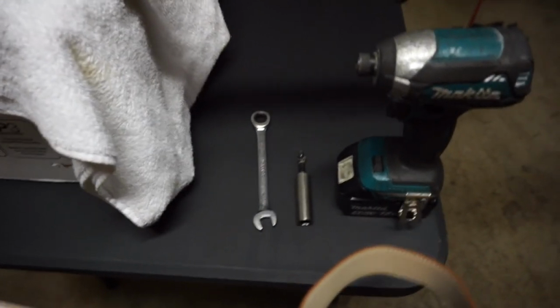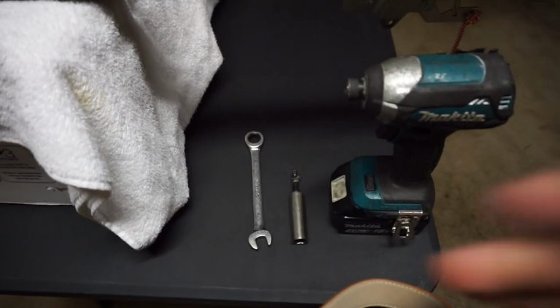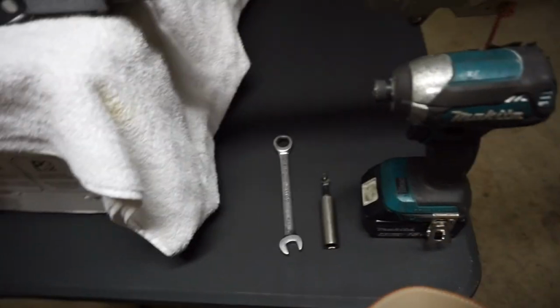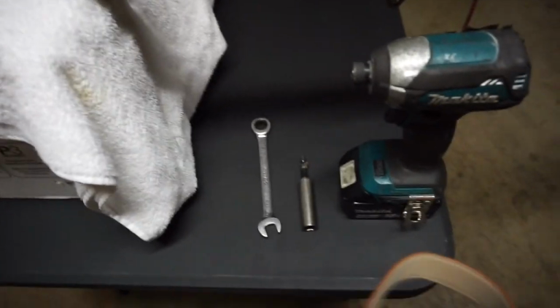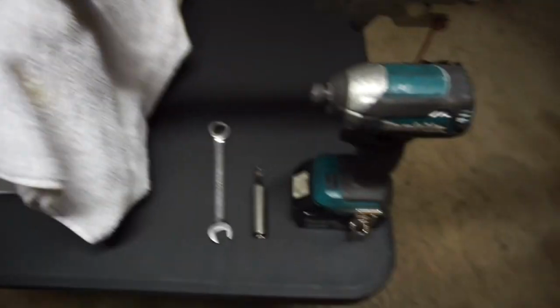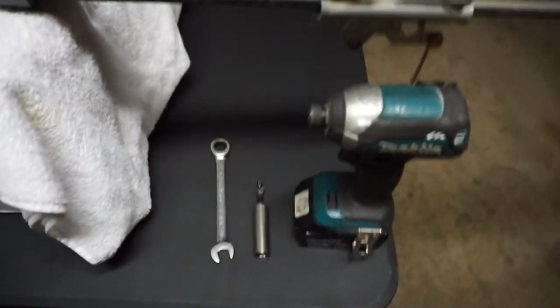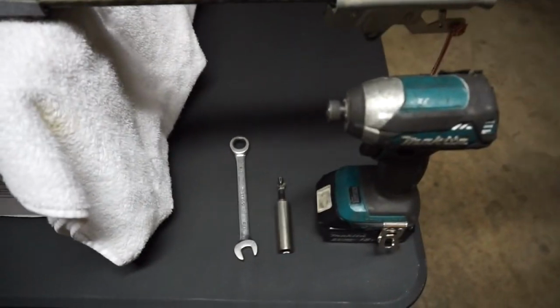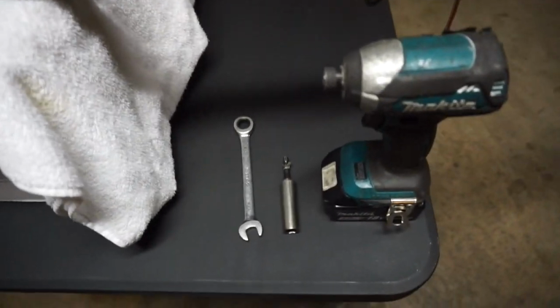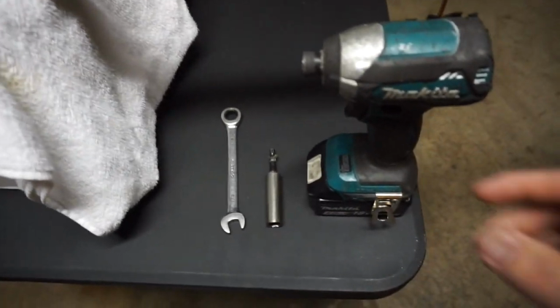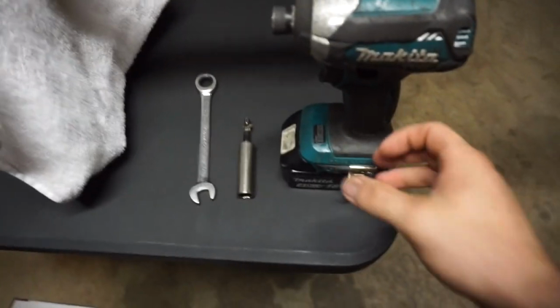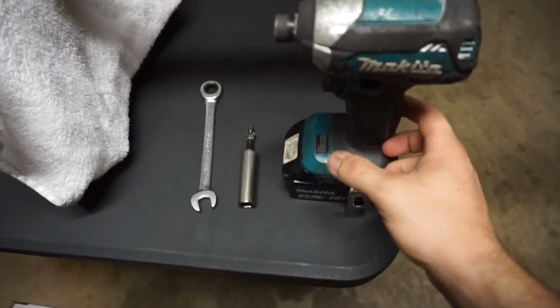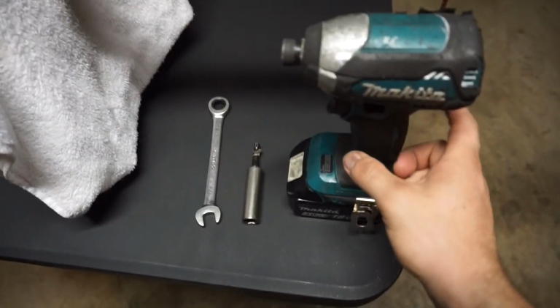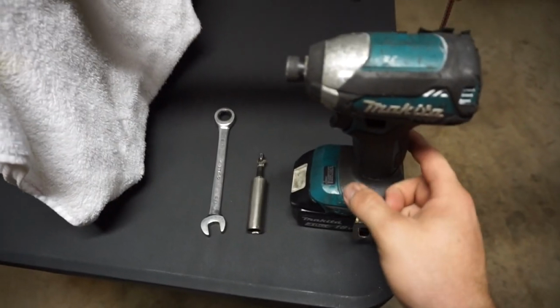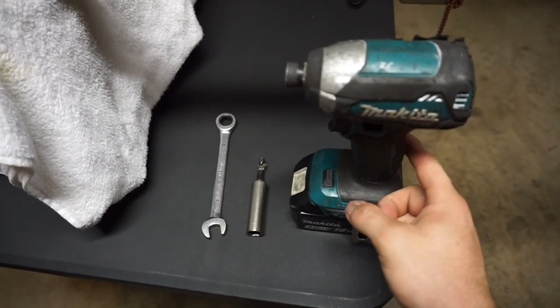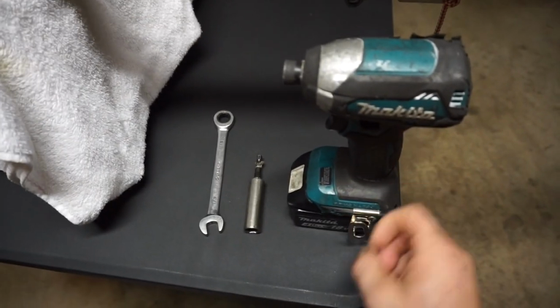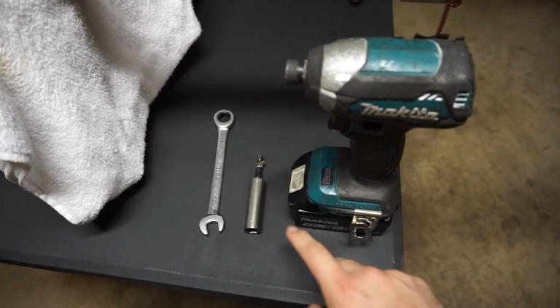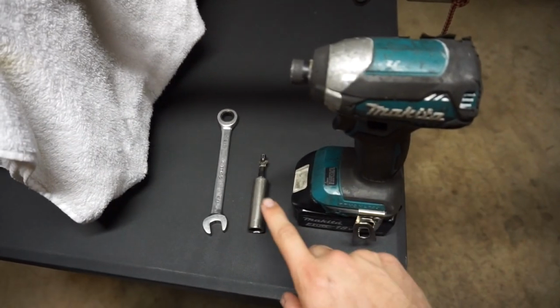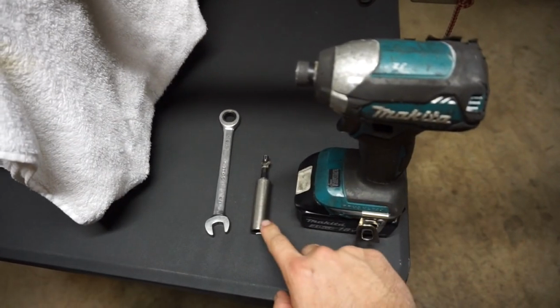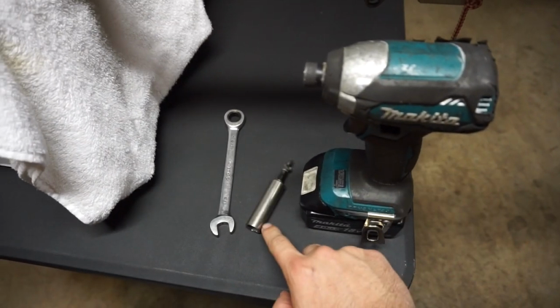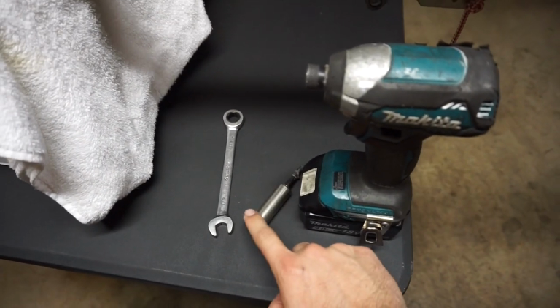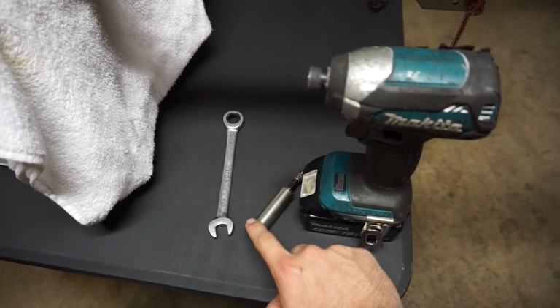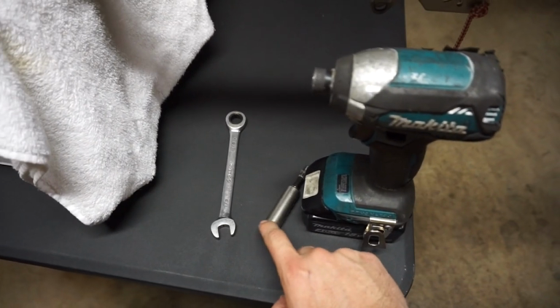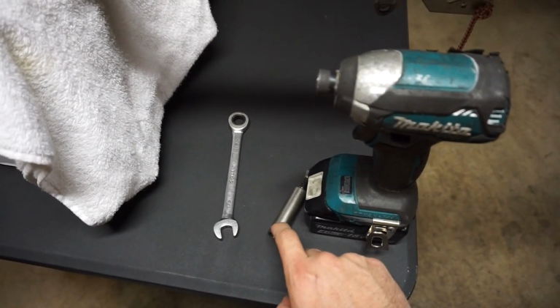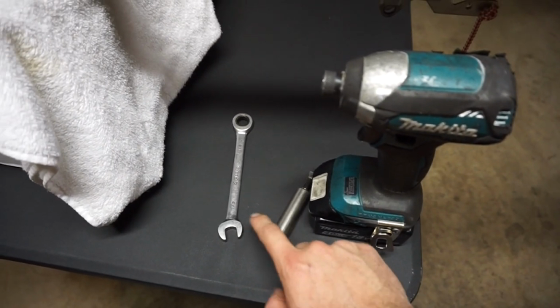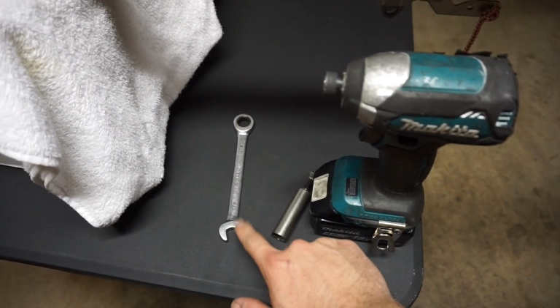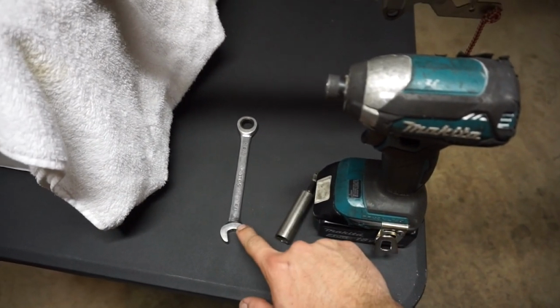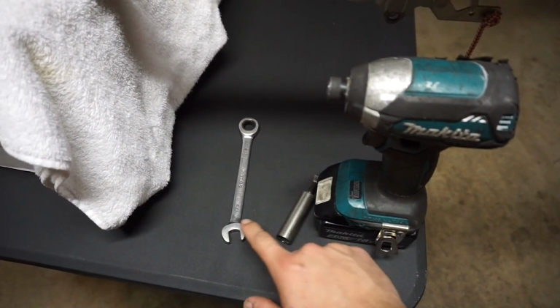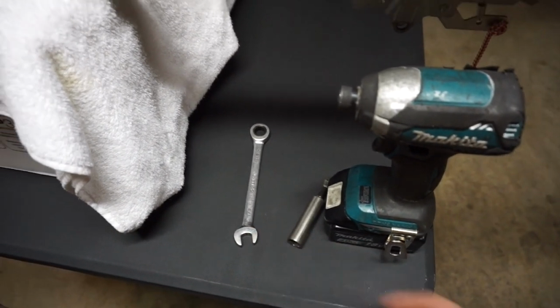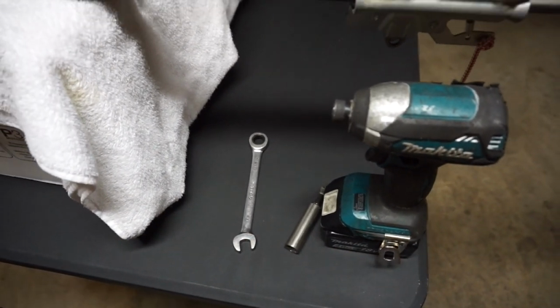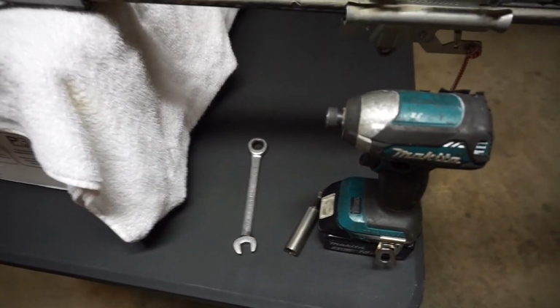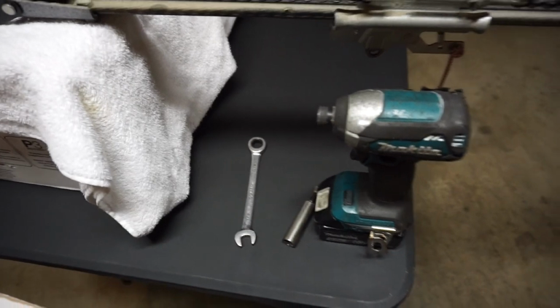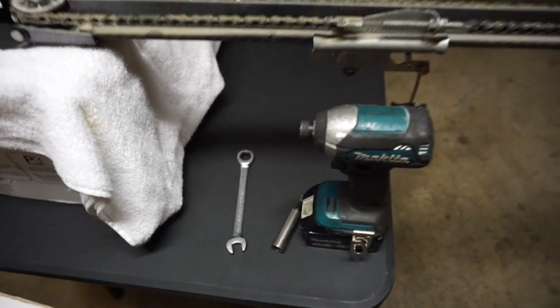Tools needed: I use an impact, a half-inch socket, and a half-inch wrench.